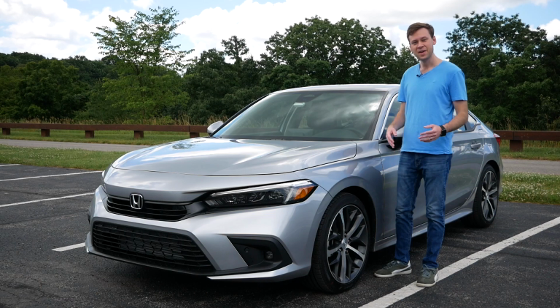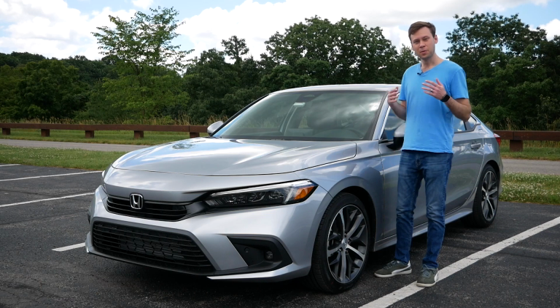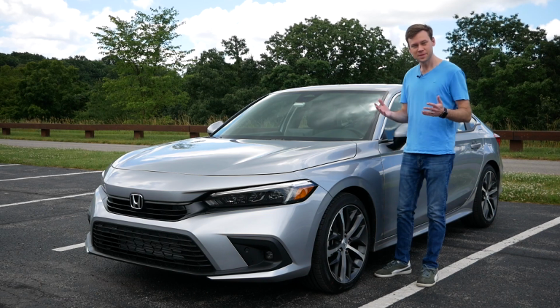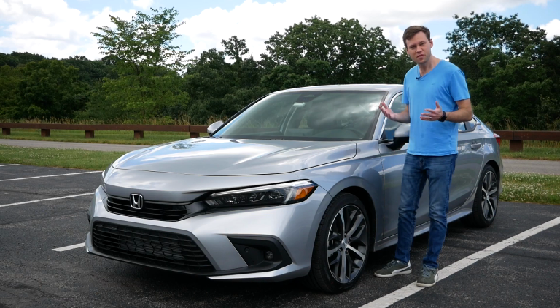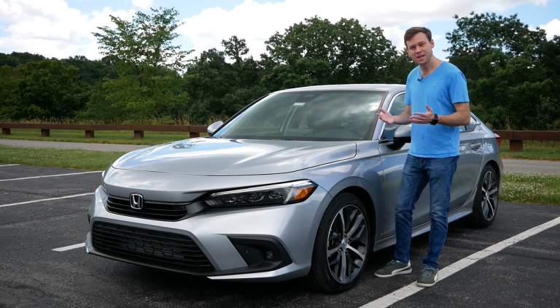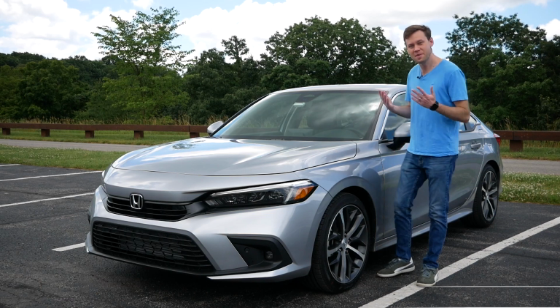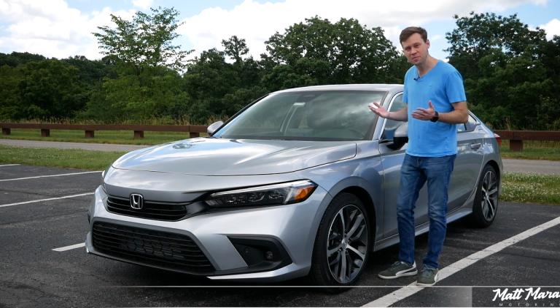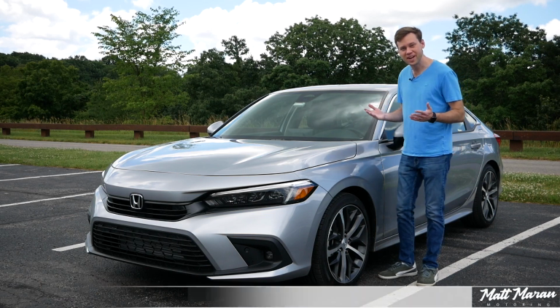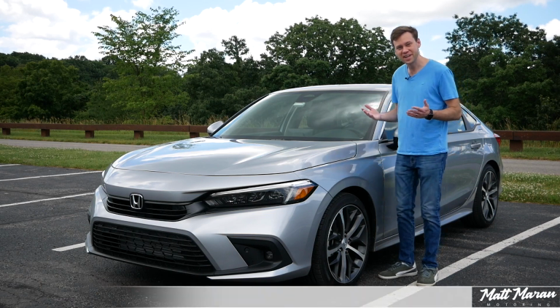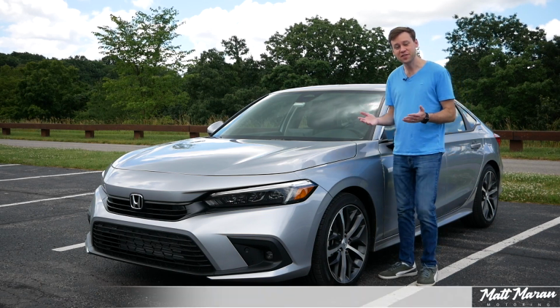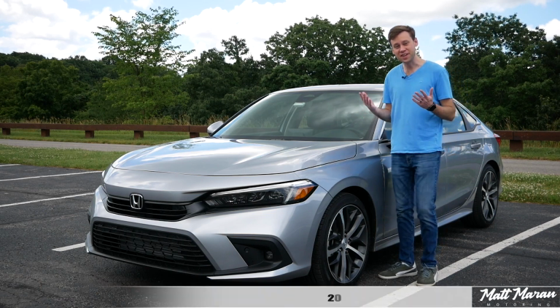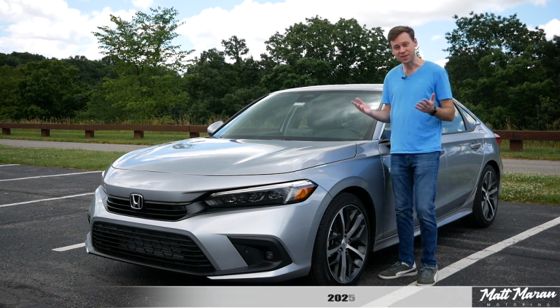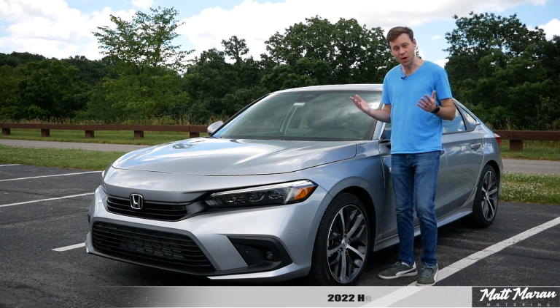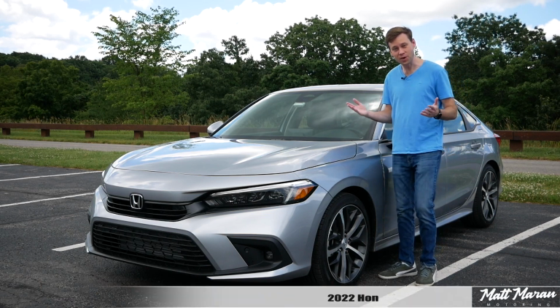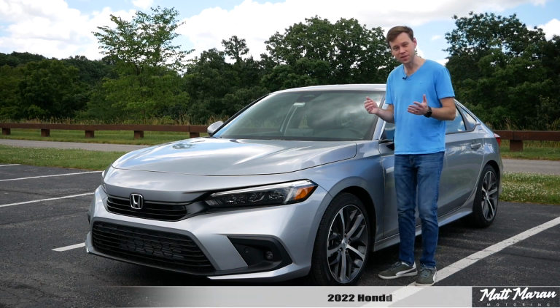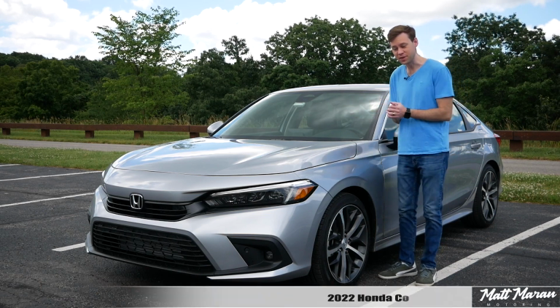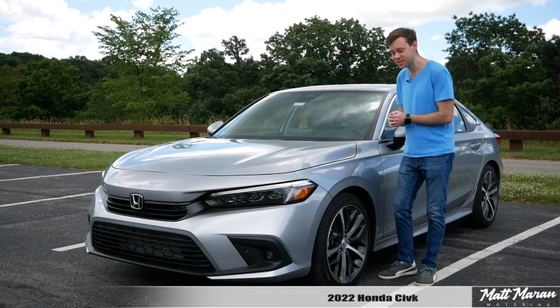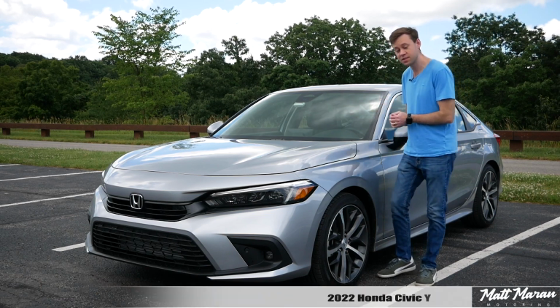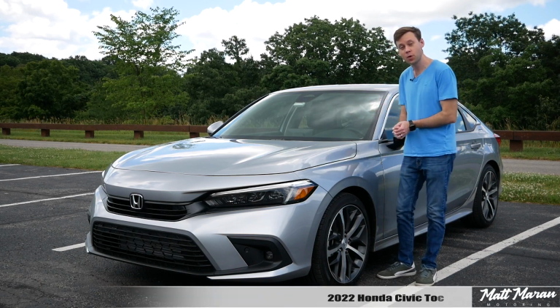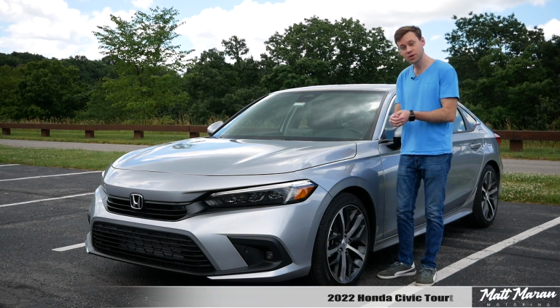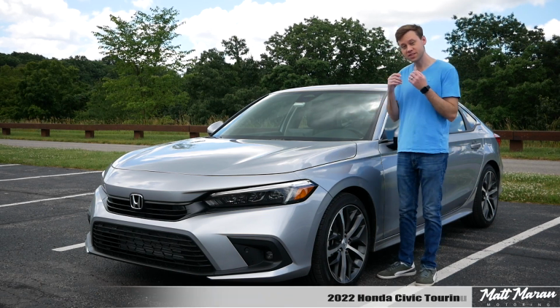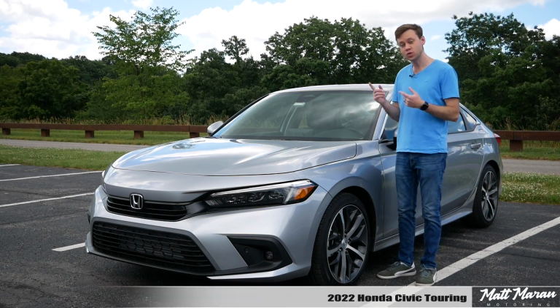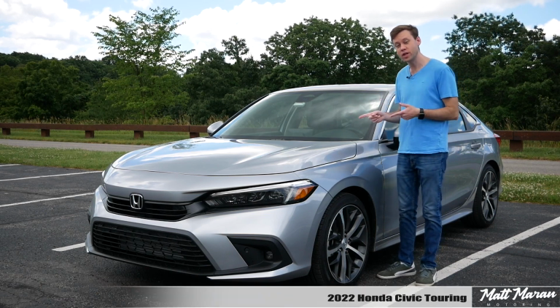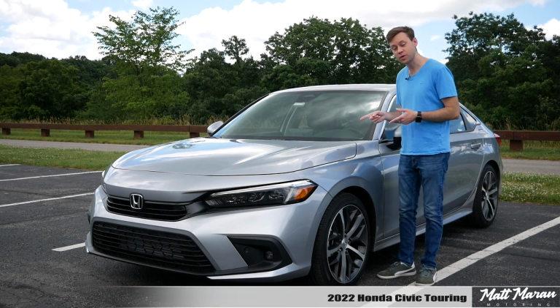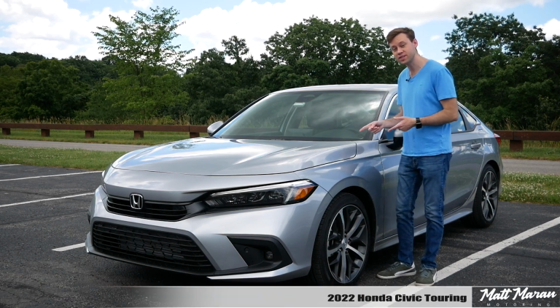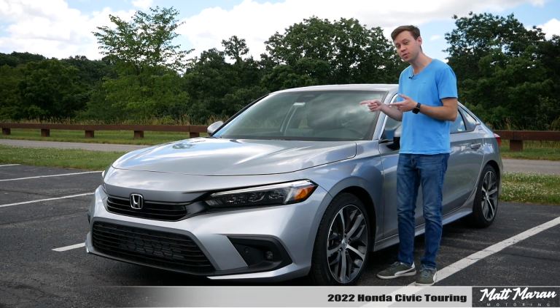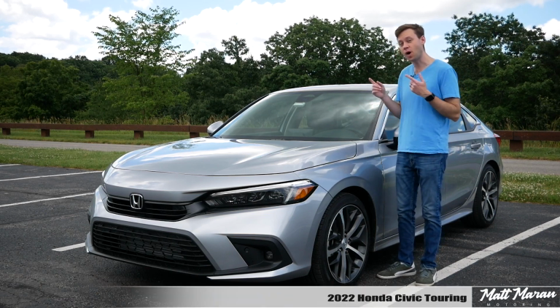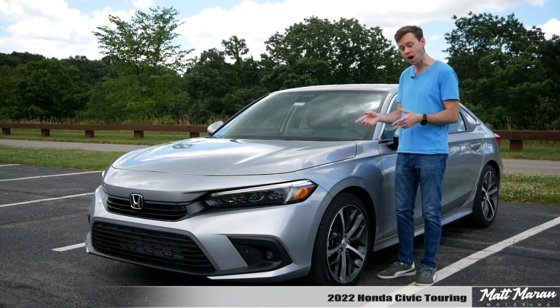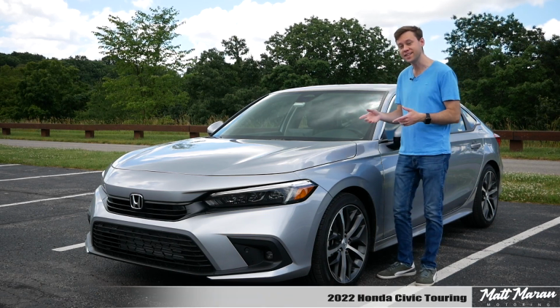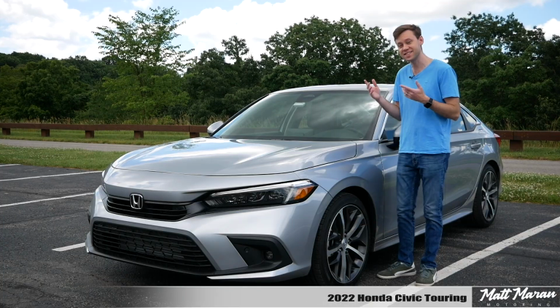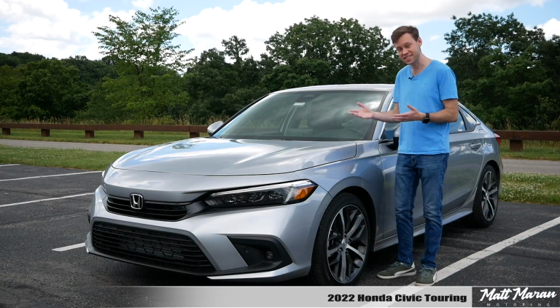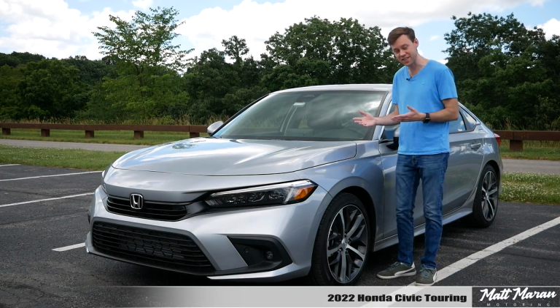What's up everybody? Matt Moran here for another car review. This is, of course, the 2022 Honda Civic.